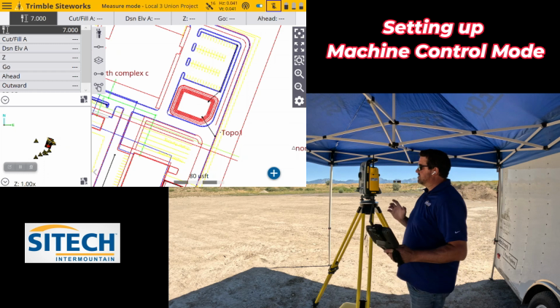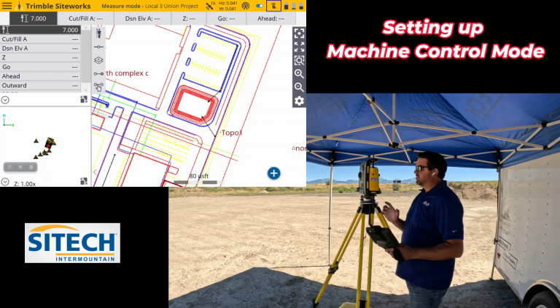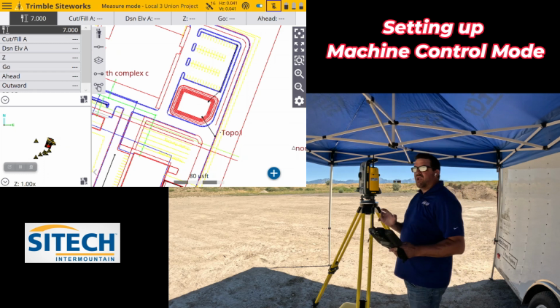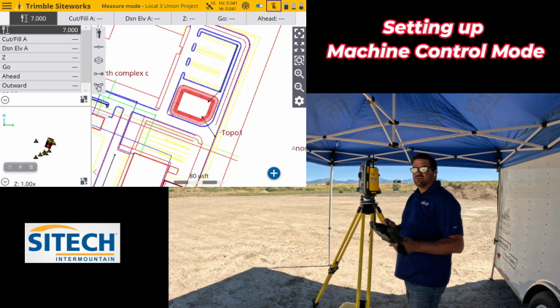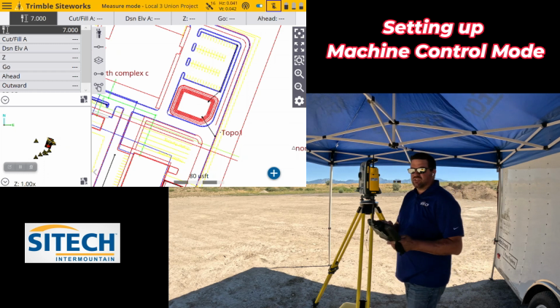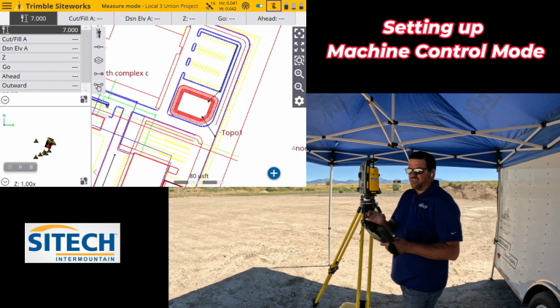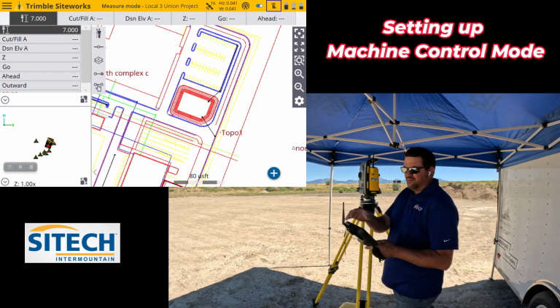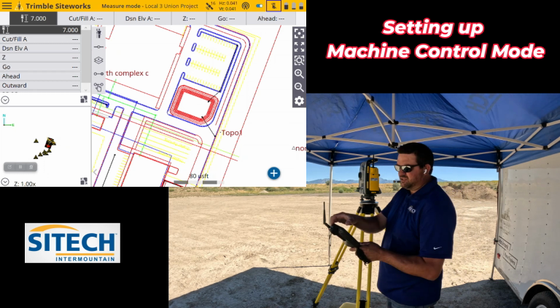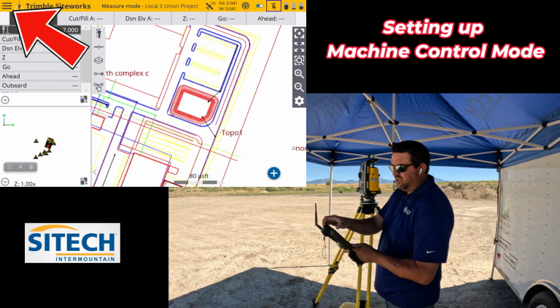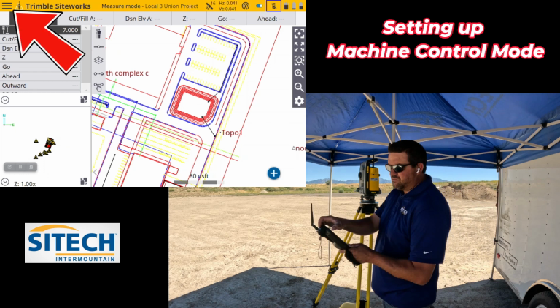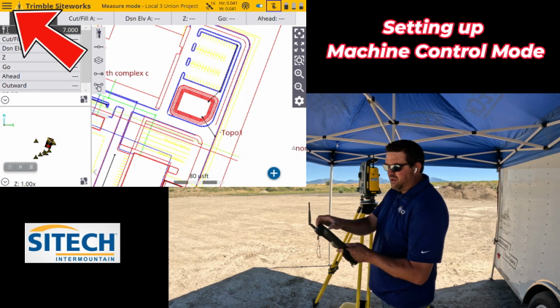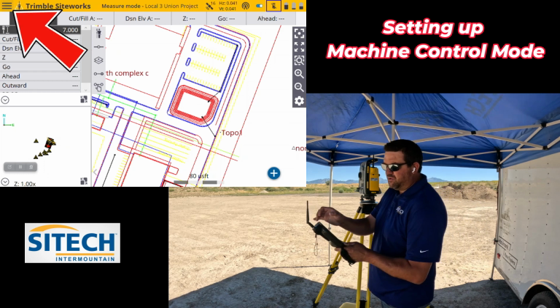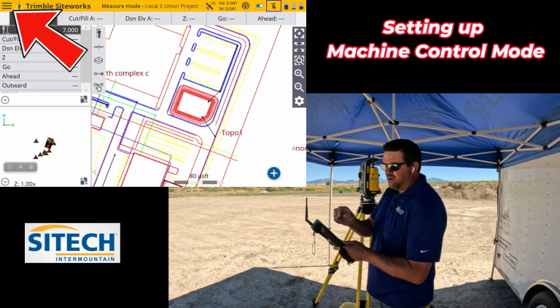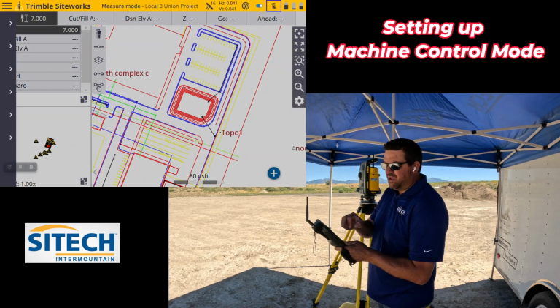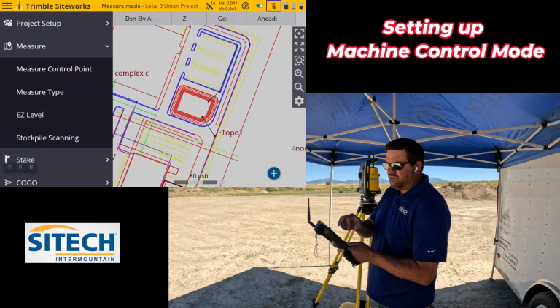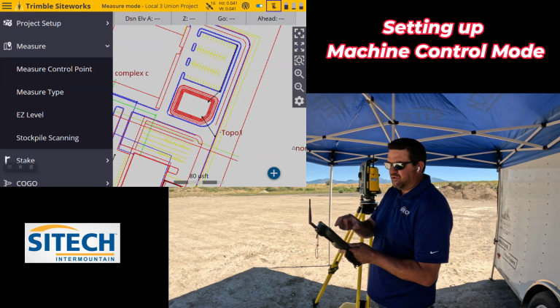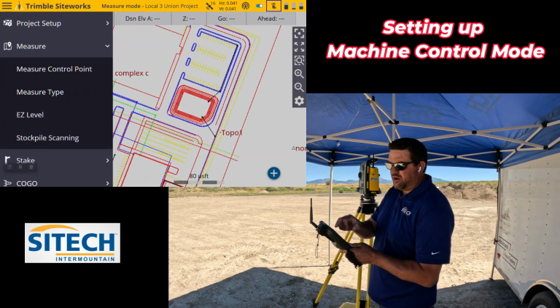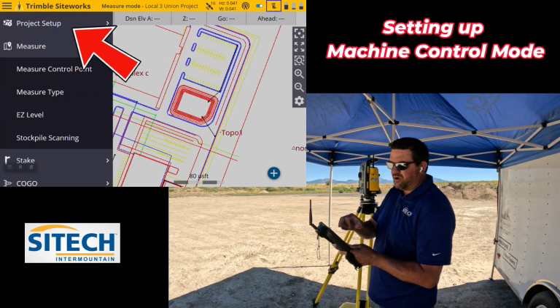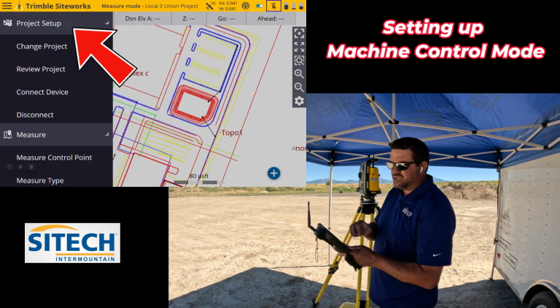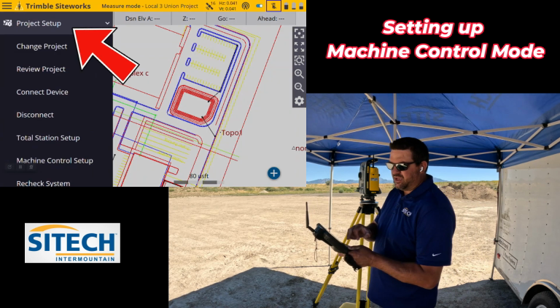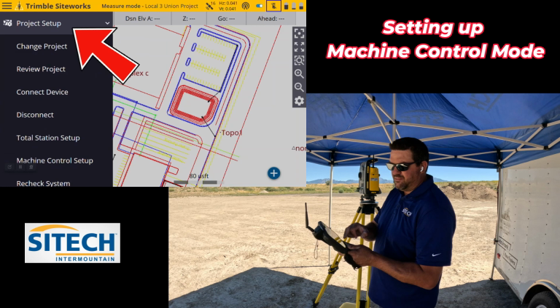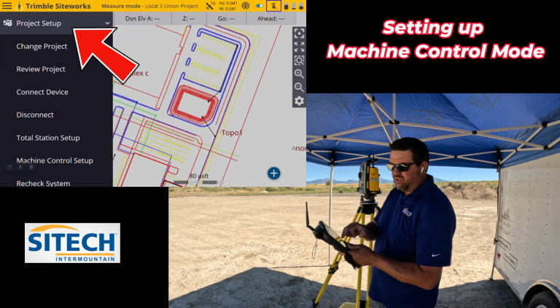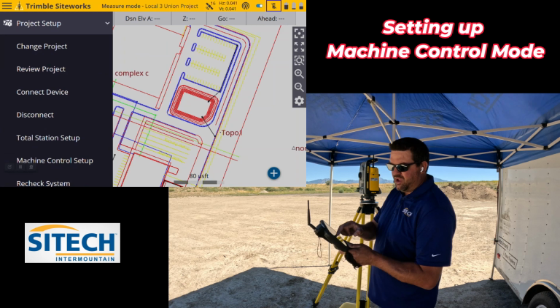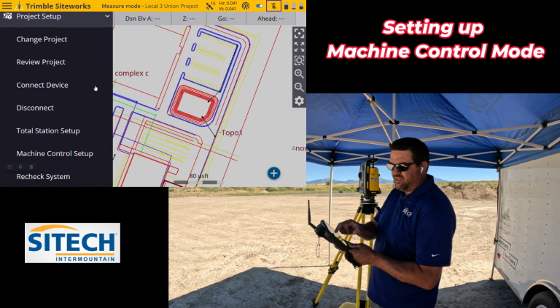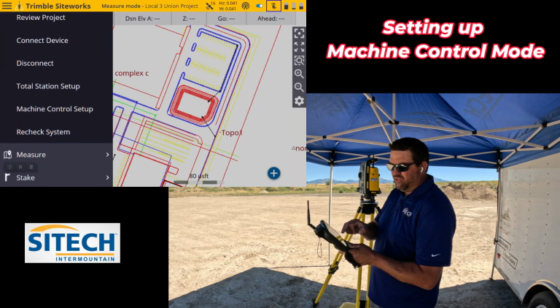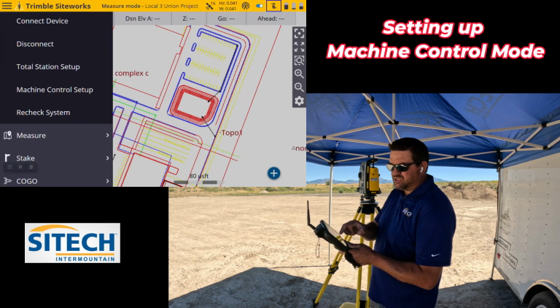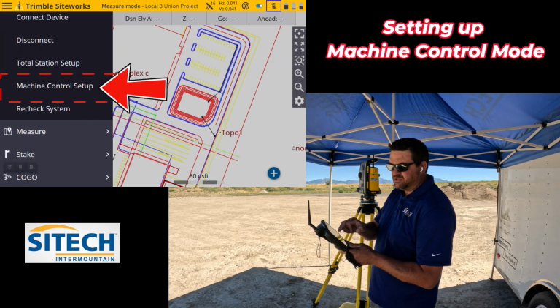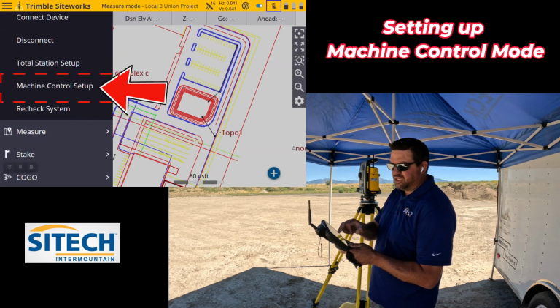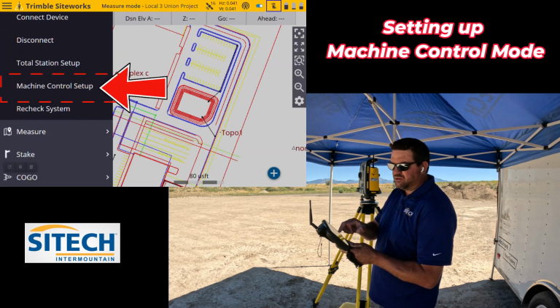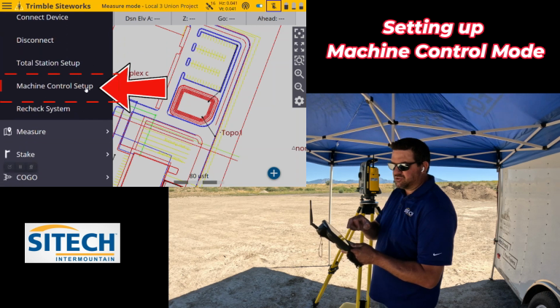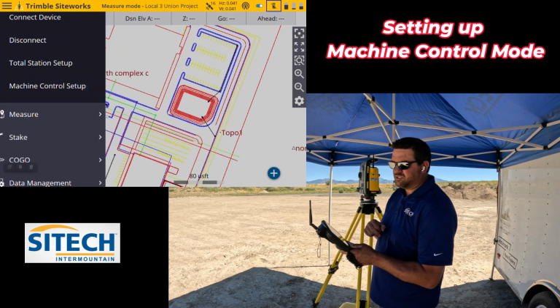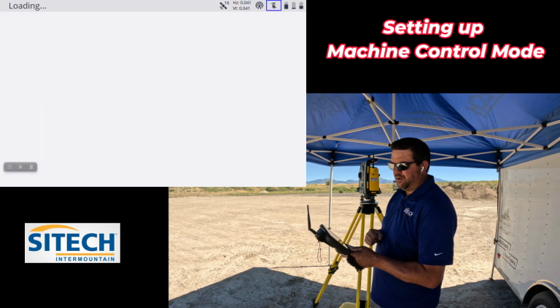The way that you set that is in your menu. You go to Project Setup, and then down in that list is Machine Control Setup.